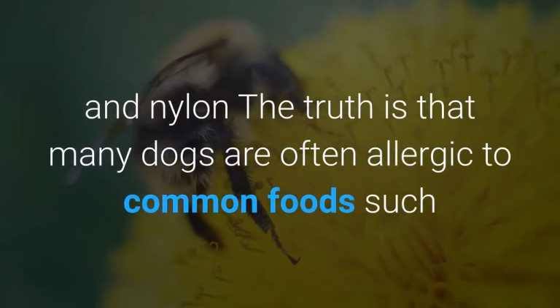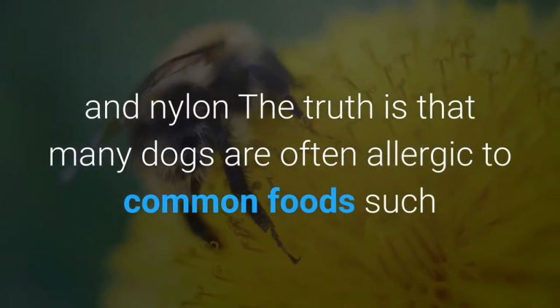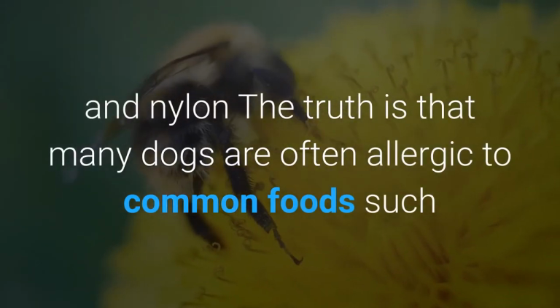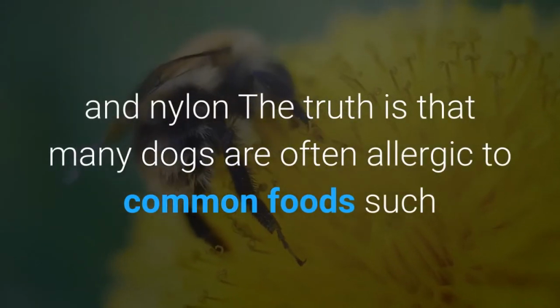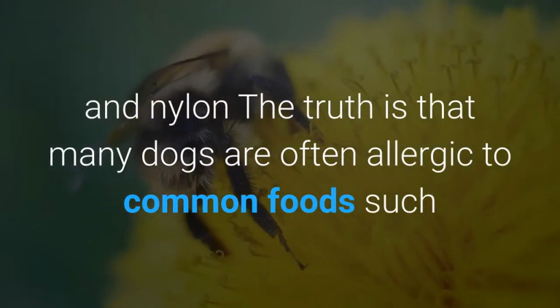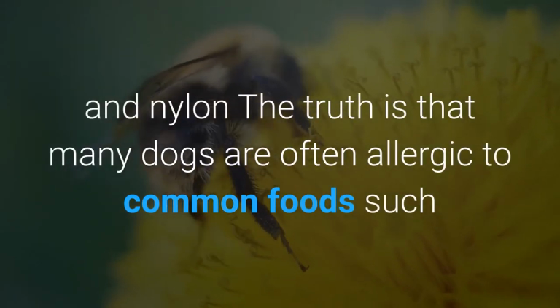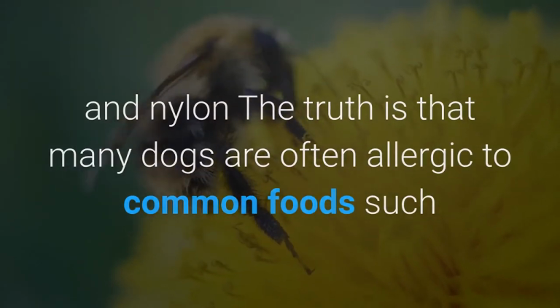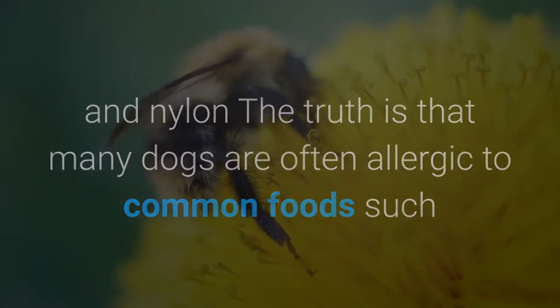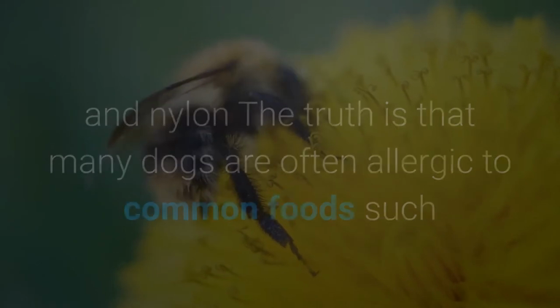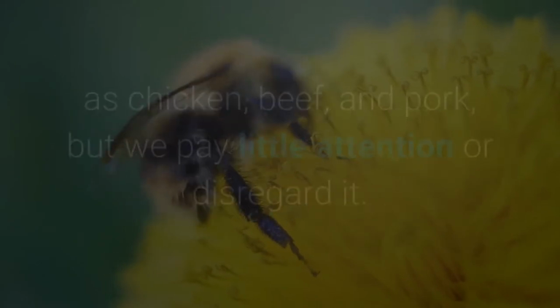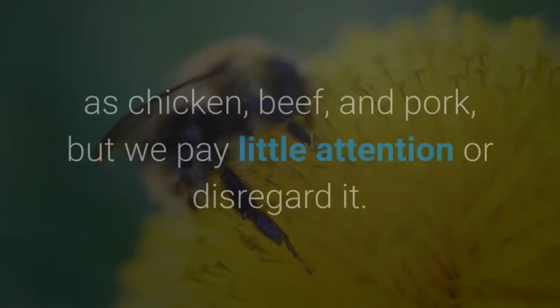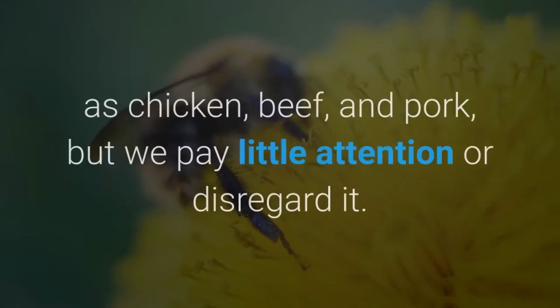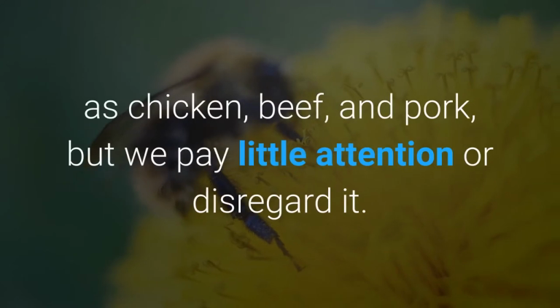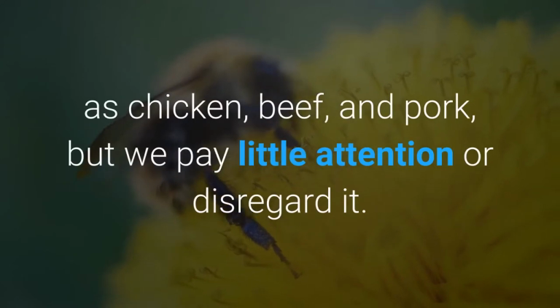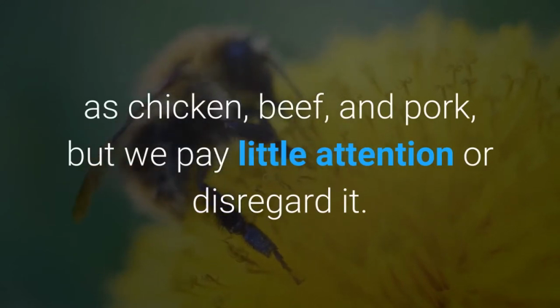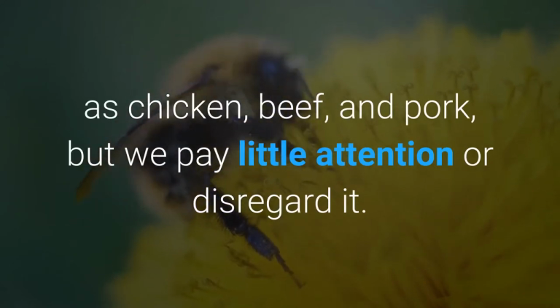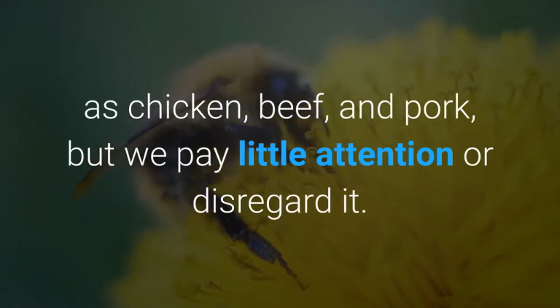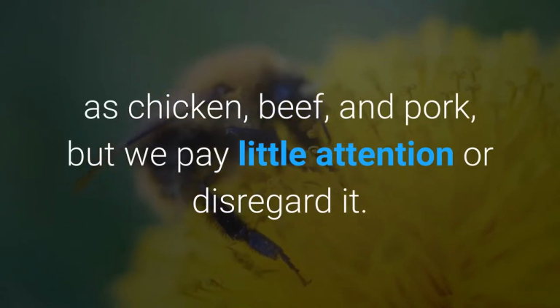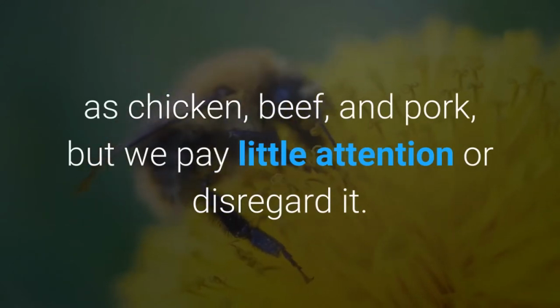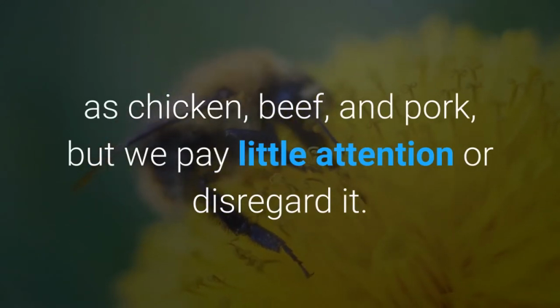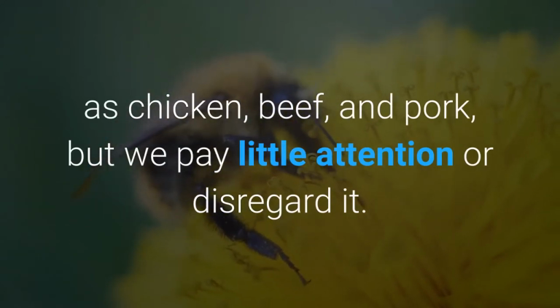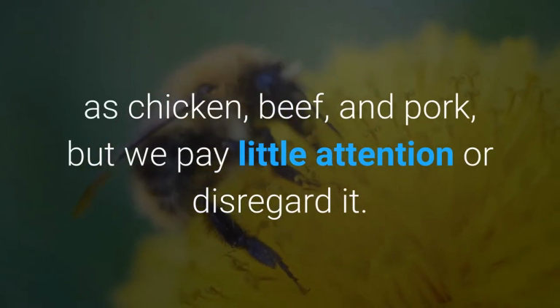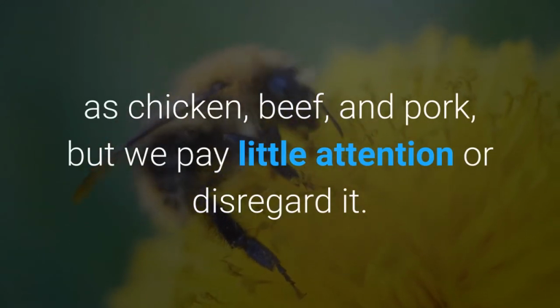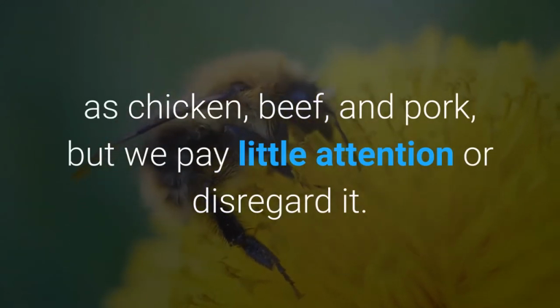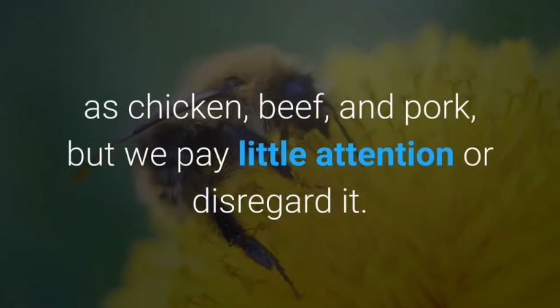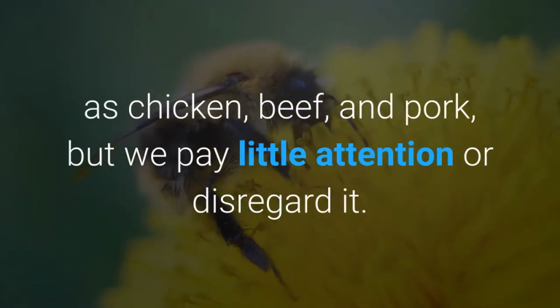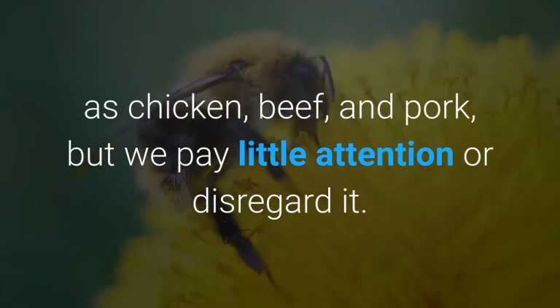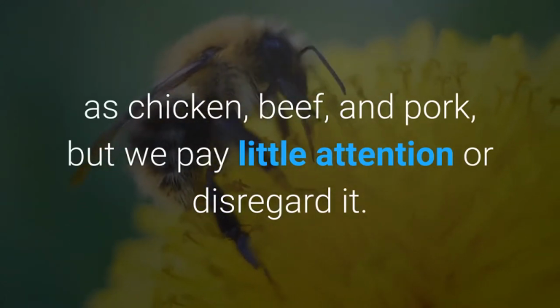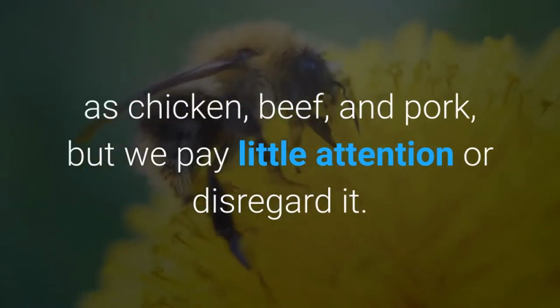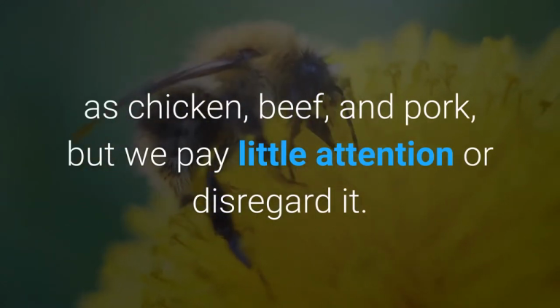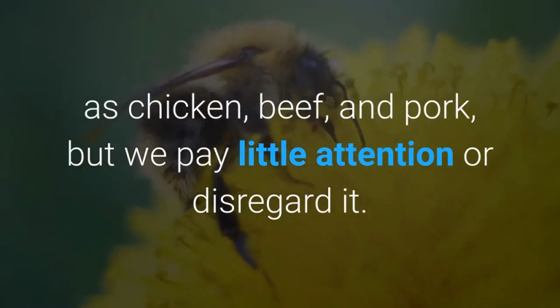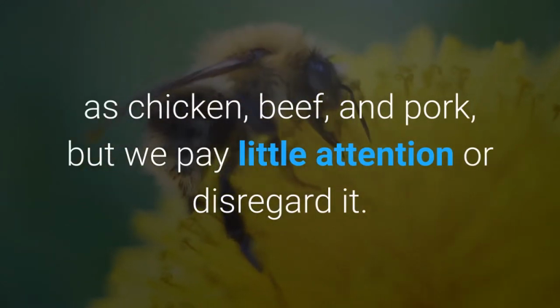The truth is that many dogs are often allergic to common foods such as chicken, beef, and pork, but we pay little attention or disregard it.